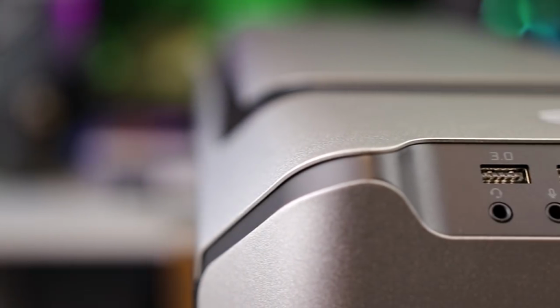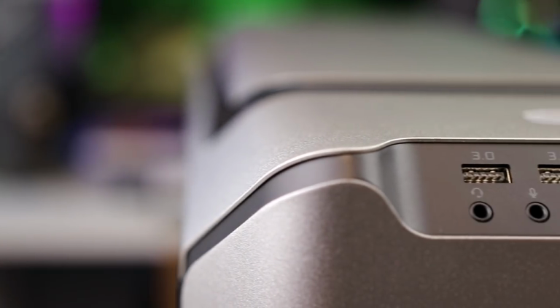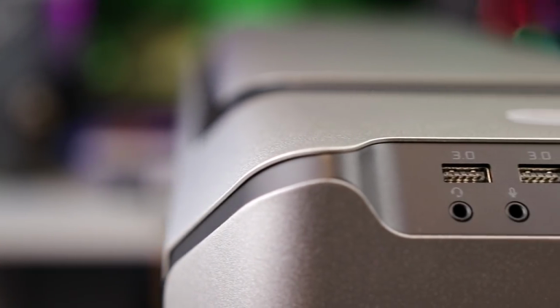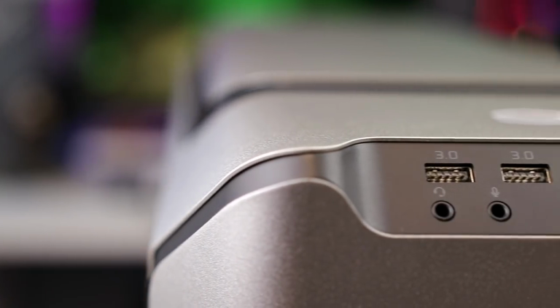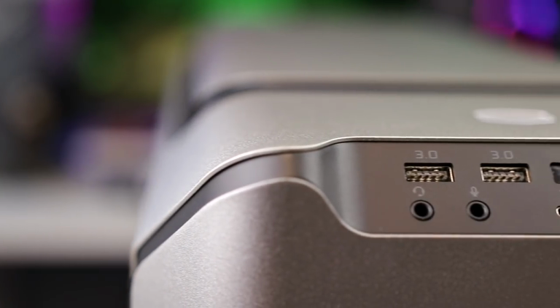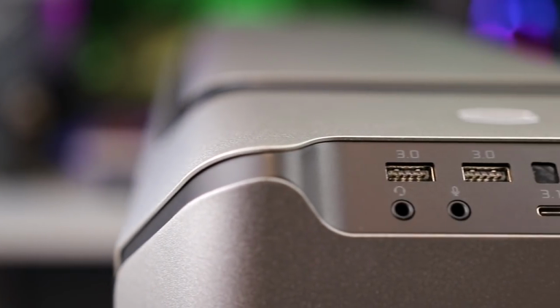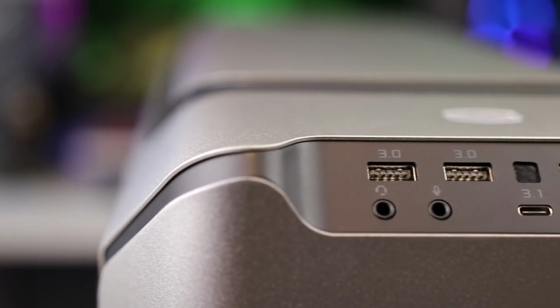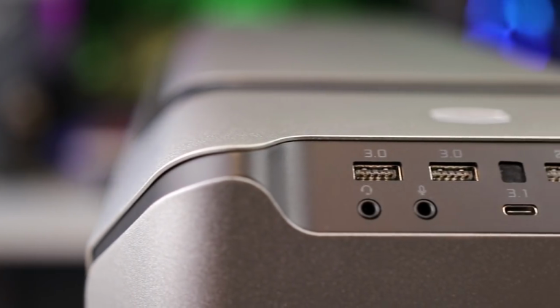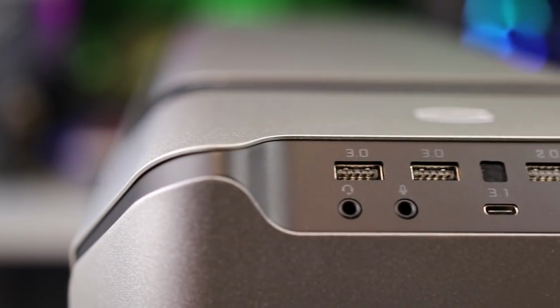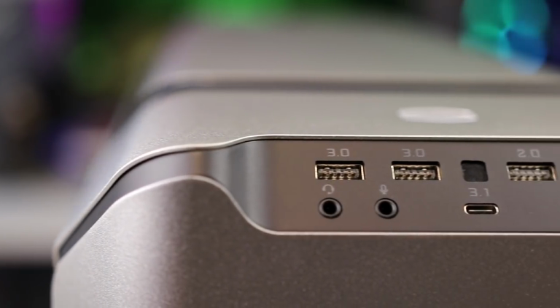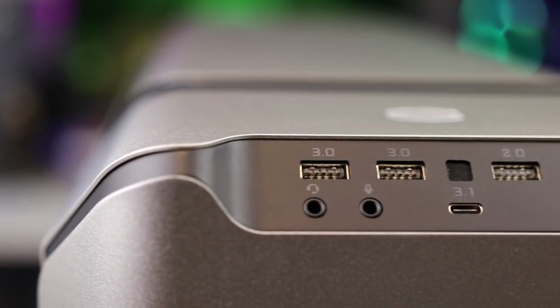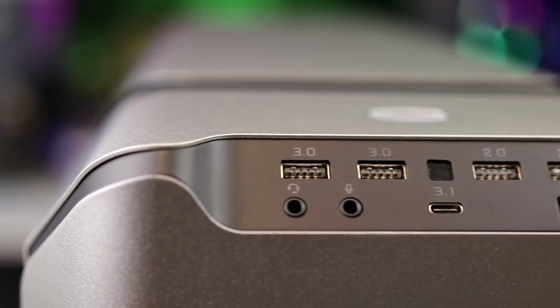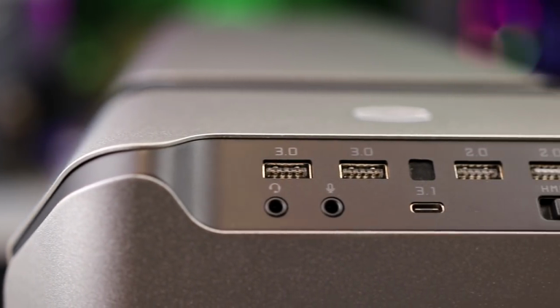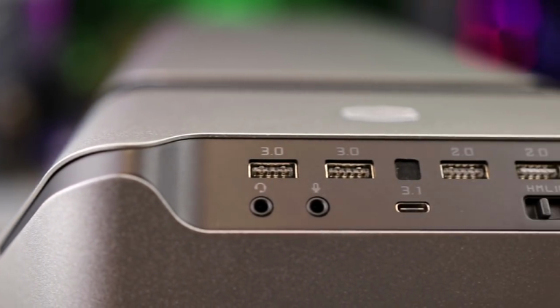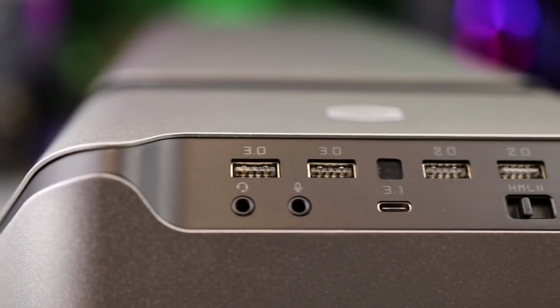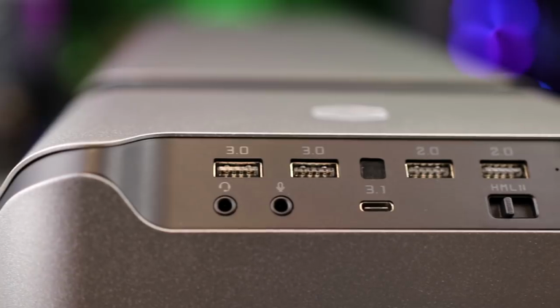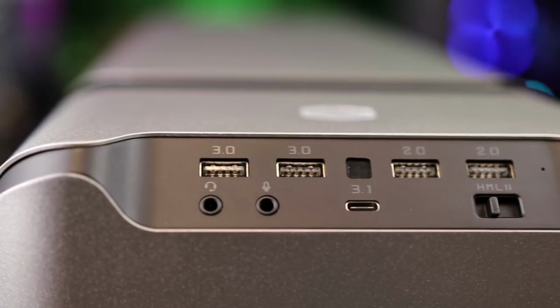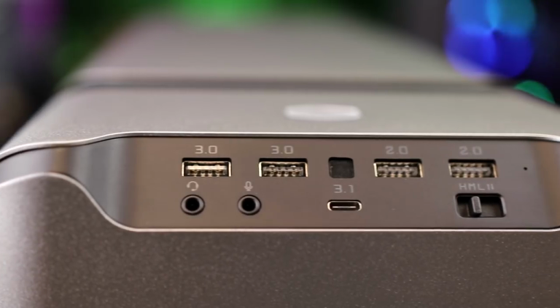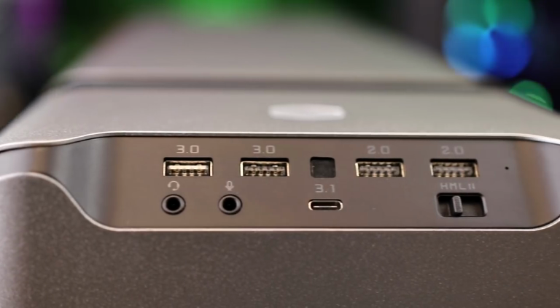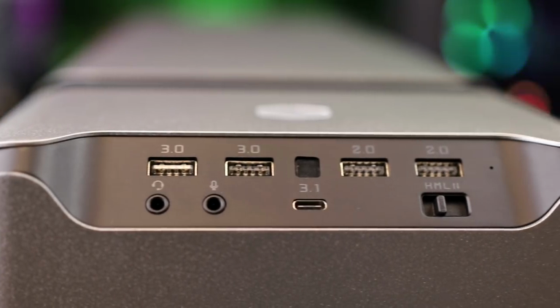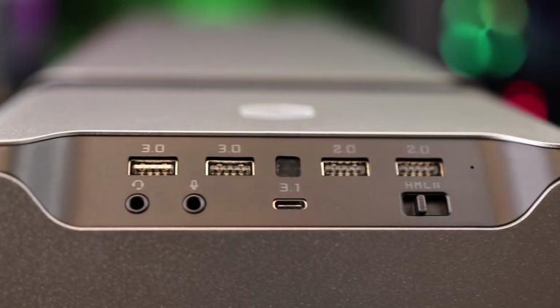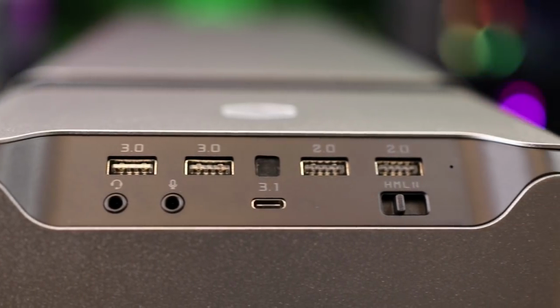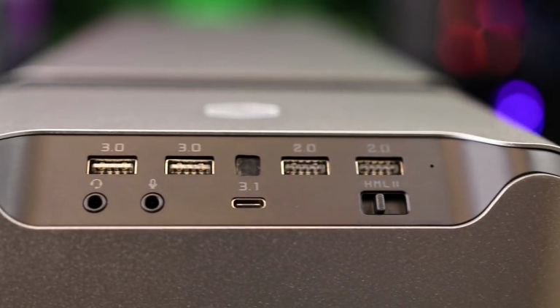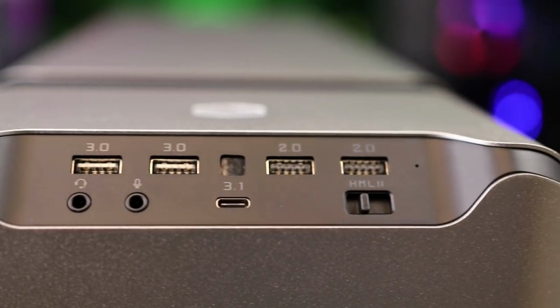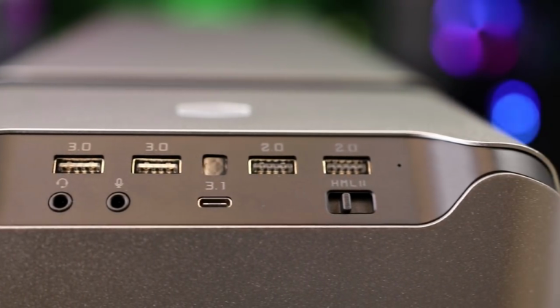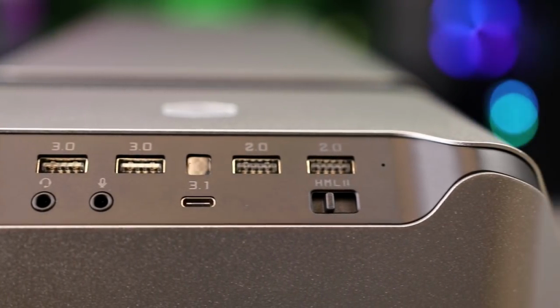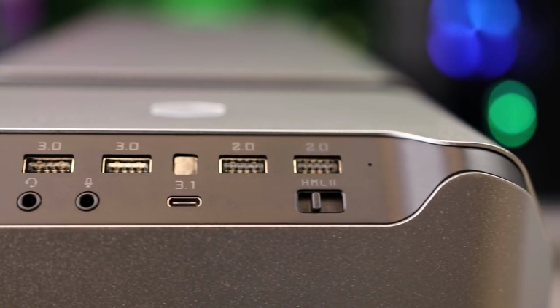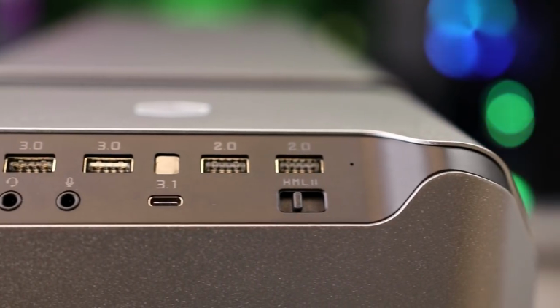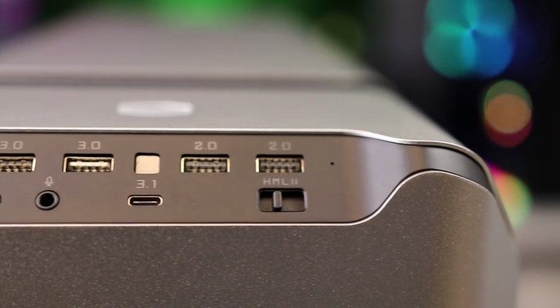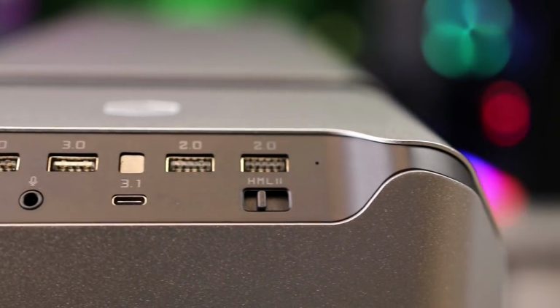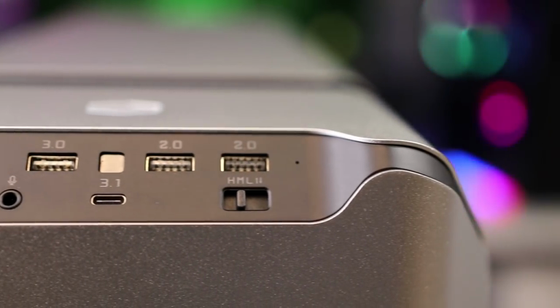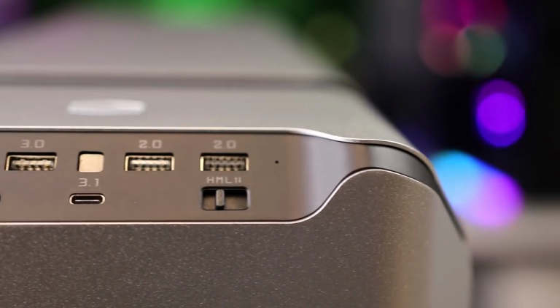It's worth mentioning that the headset connection supports headsets that use a single plug for both microphone and headphone signal as well.